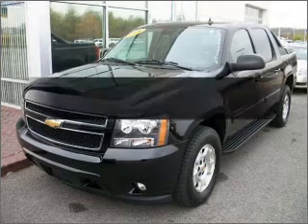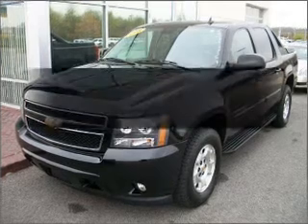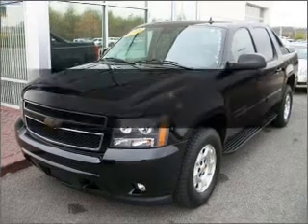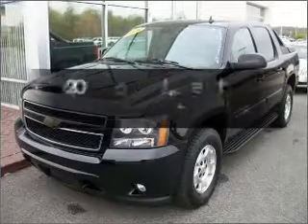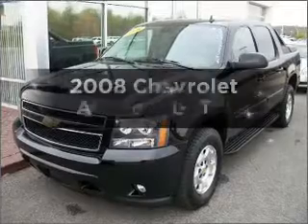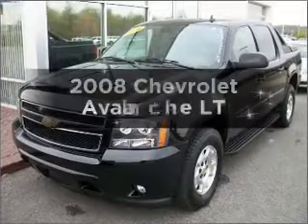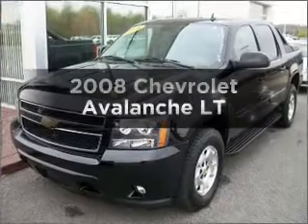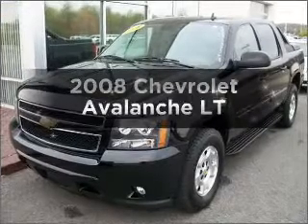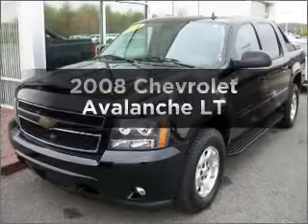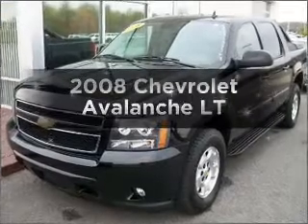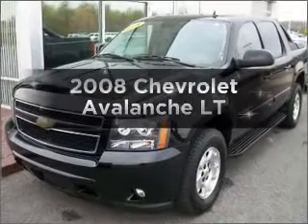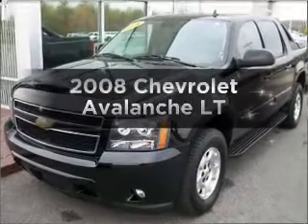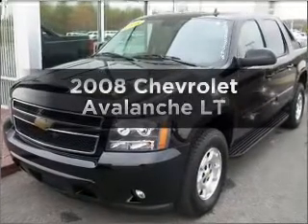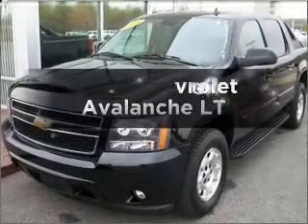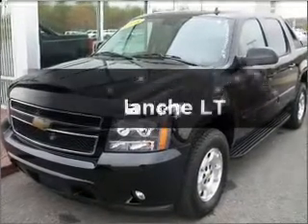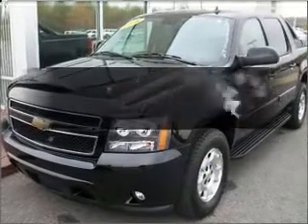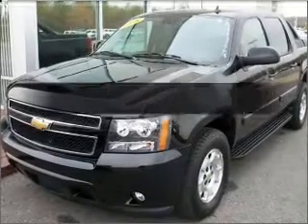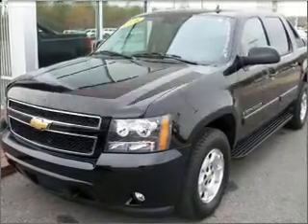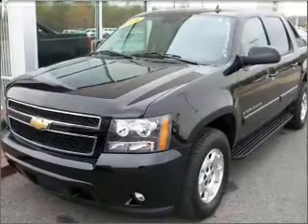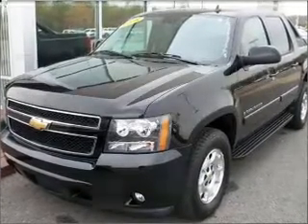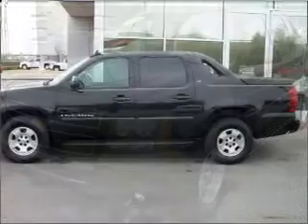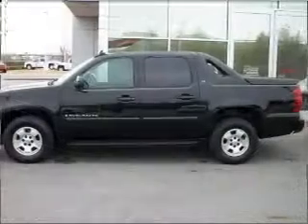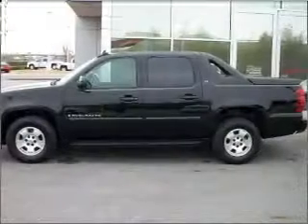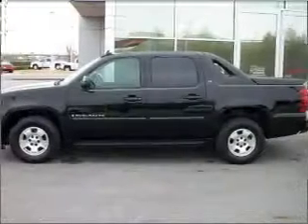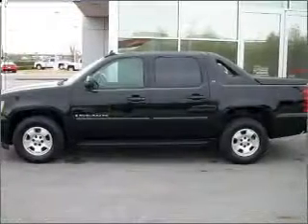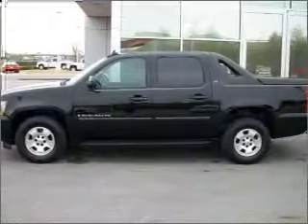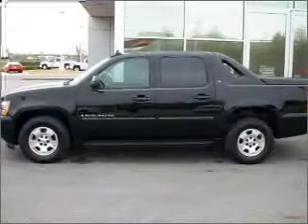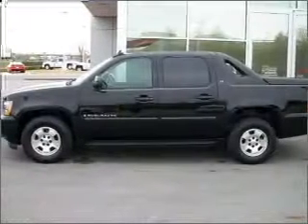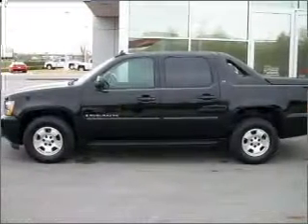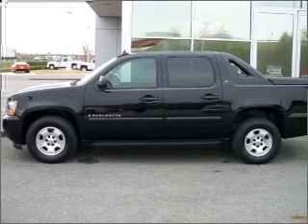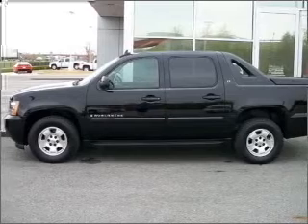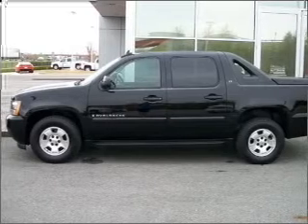Get noticed in this 2008 Chevrolet Avalanche. Everything you need under one roof with this great vehicle.